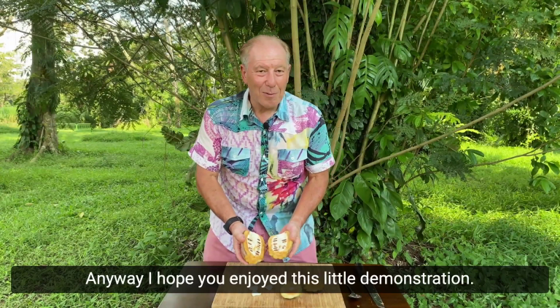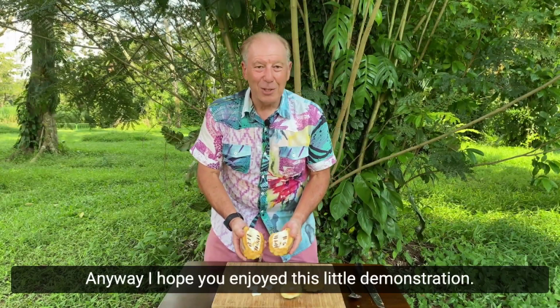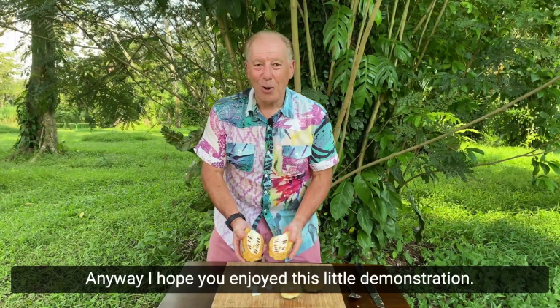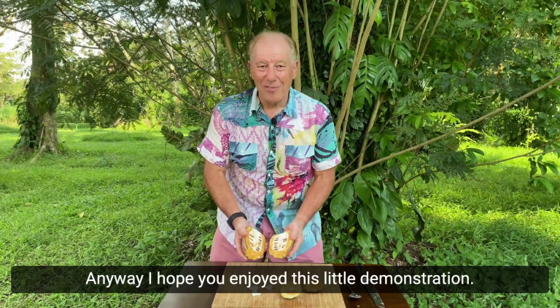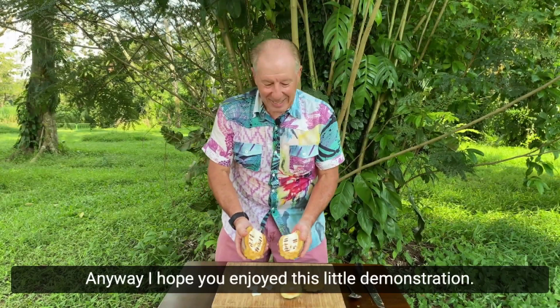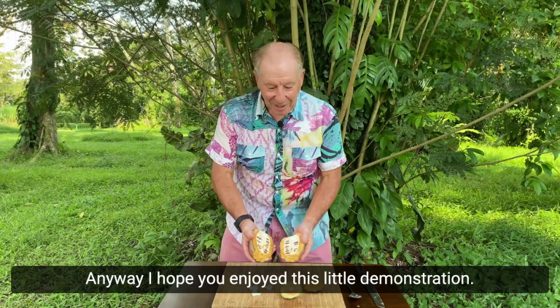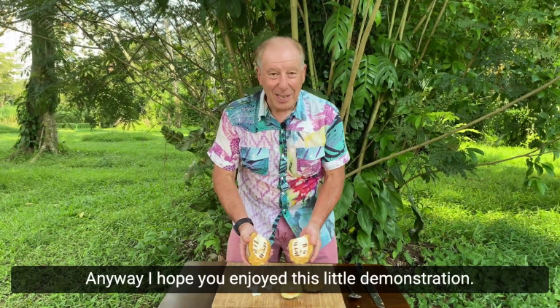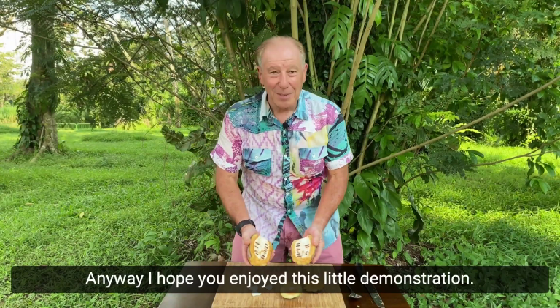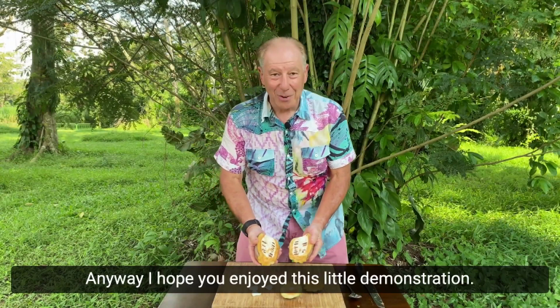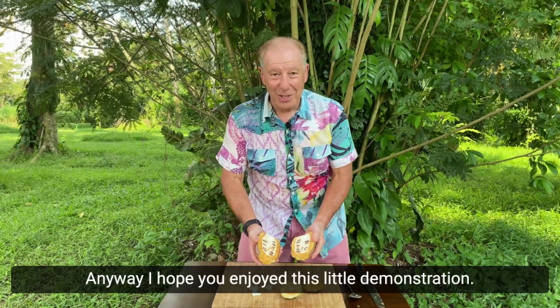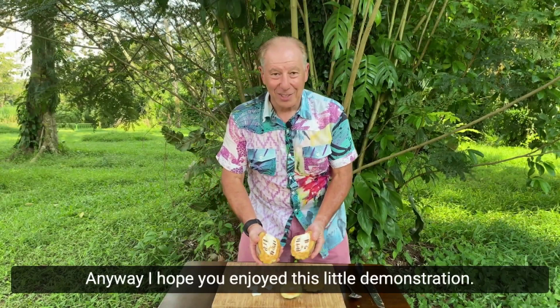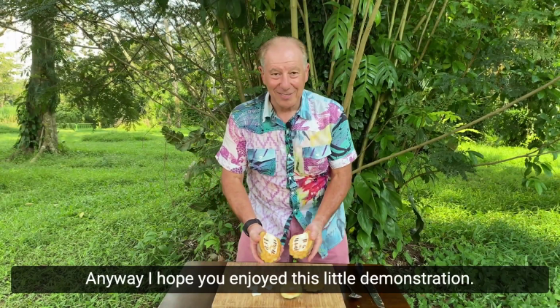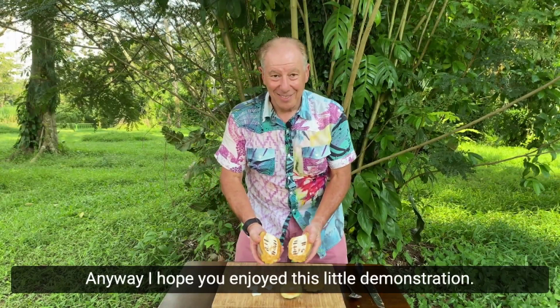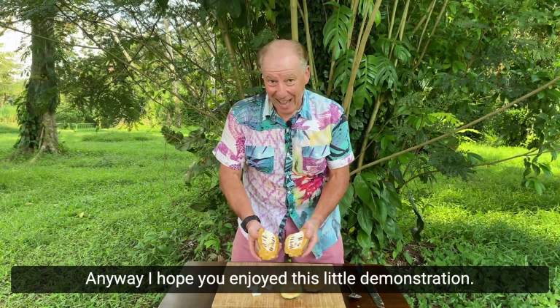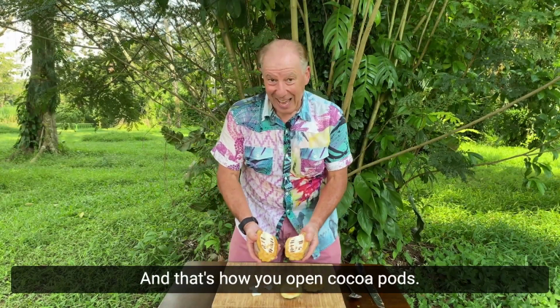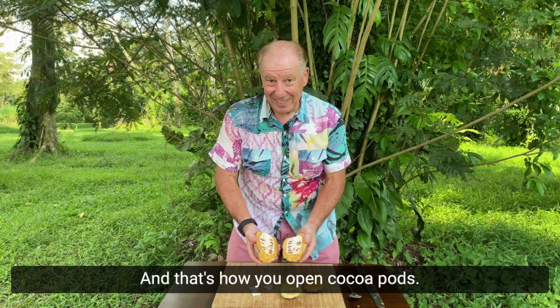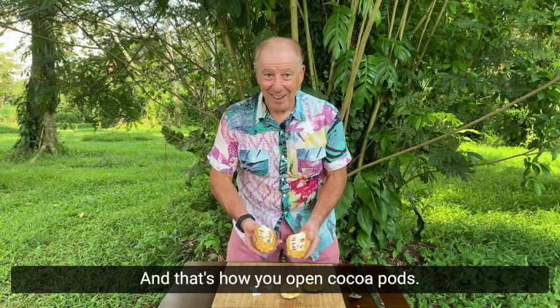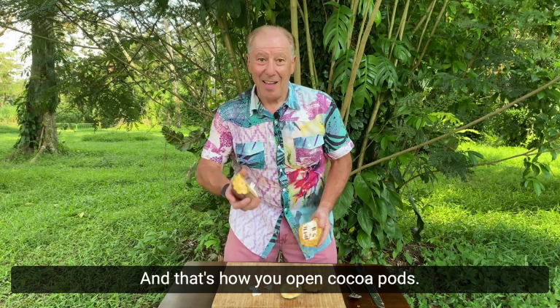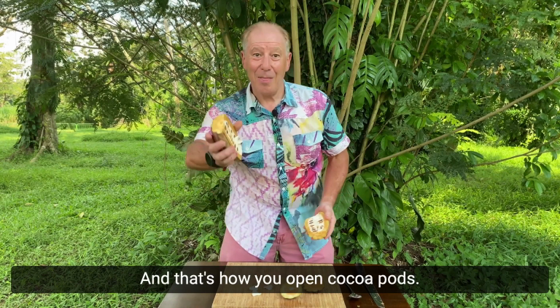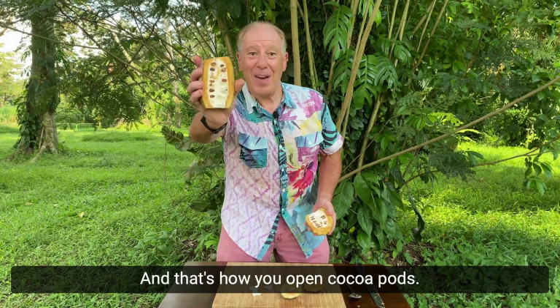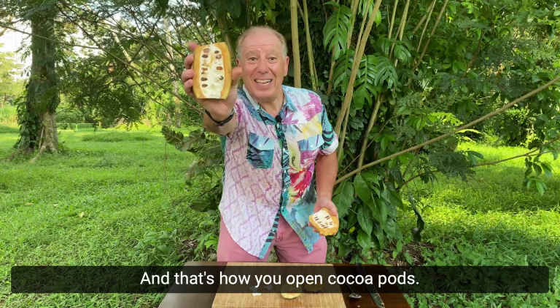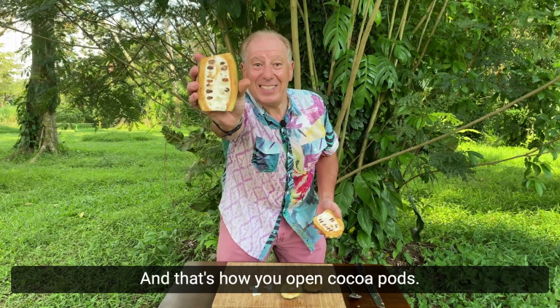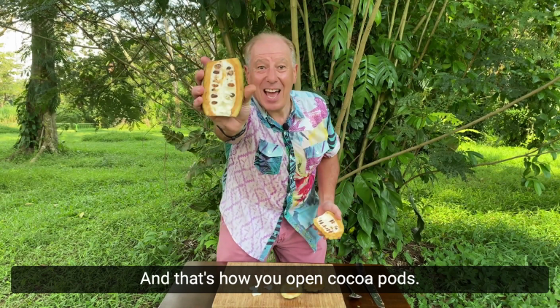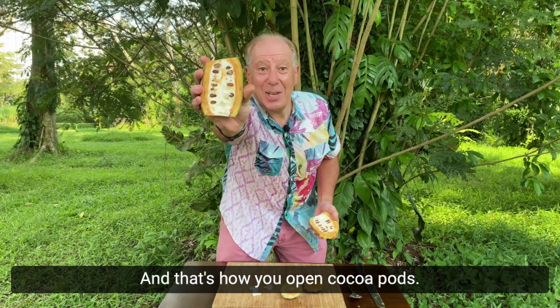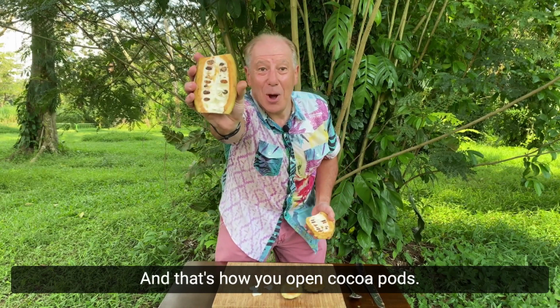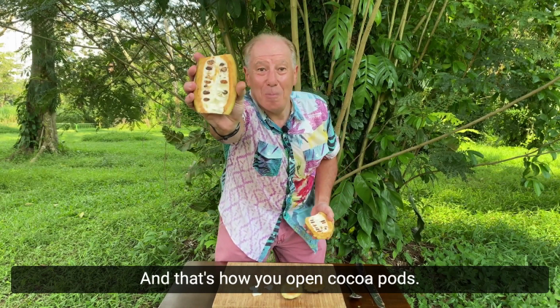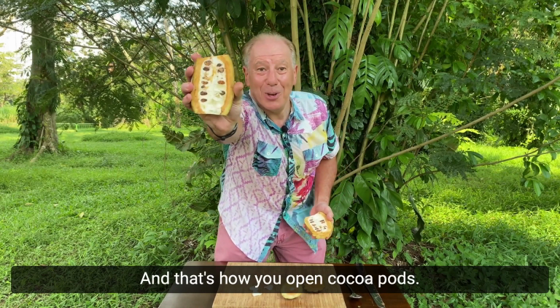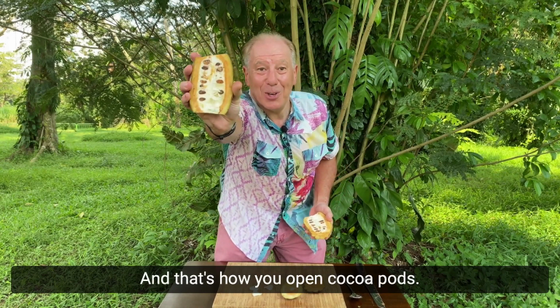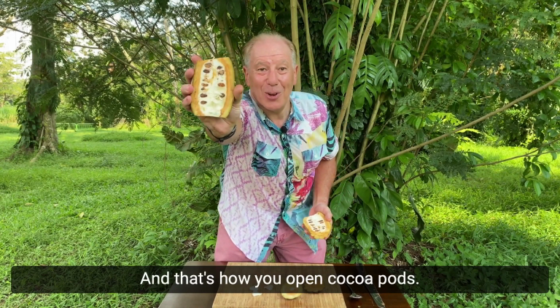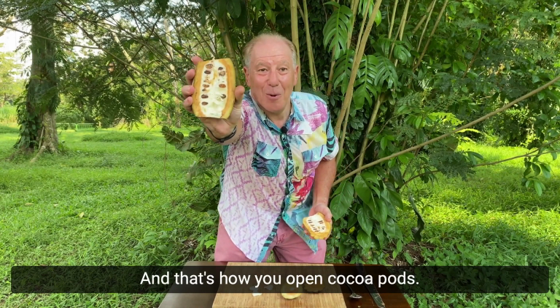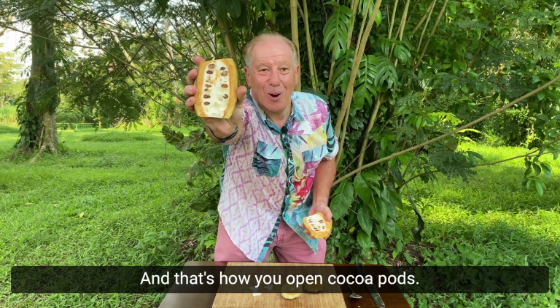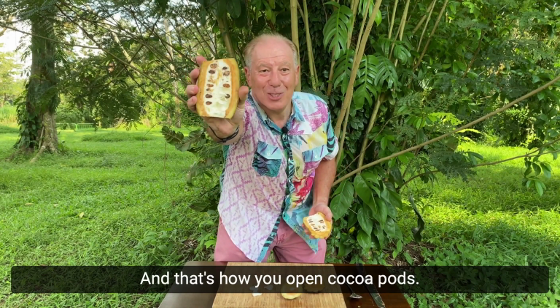Anyway, I hope you've enjoyed this little demonstration. And that's how you open cocoa pods.